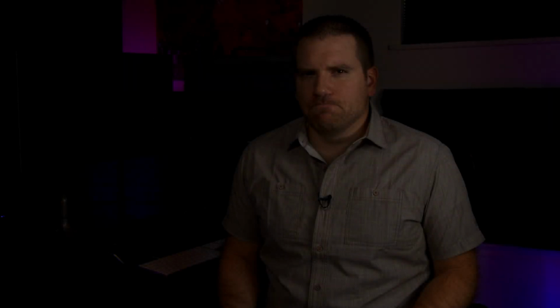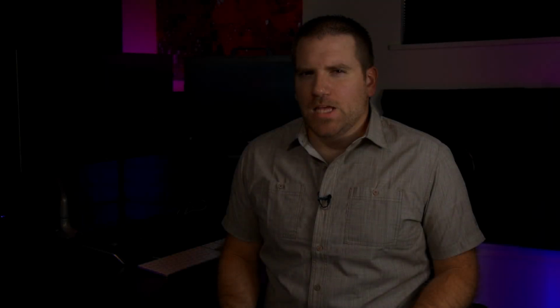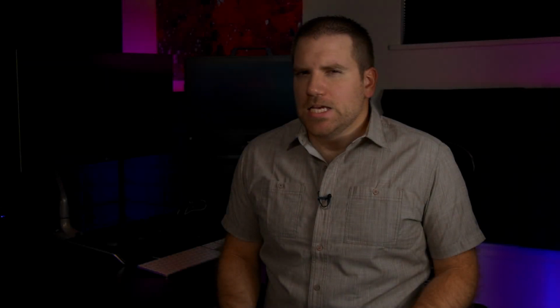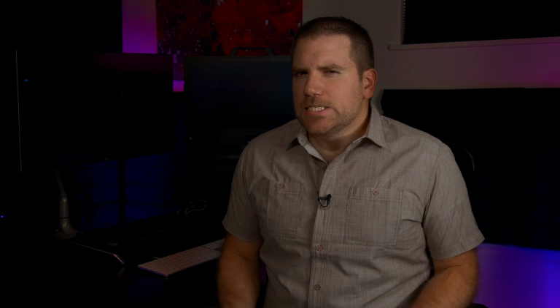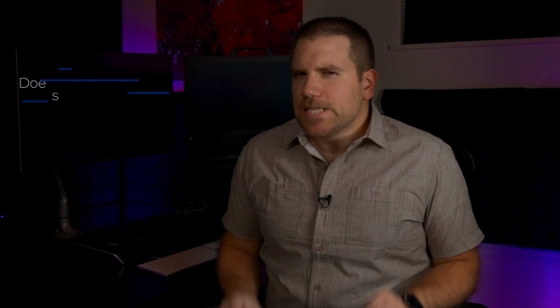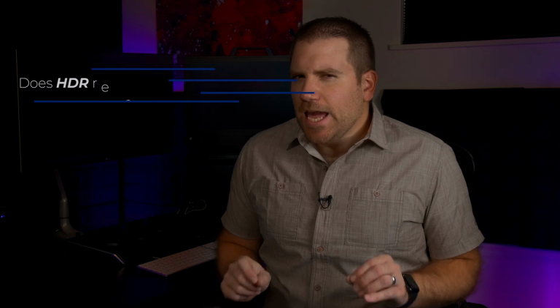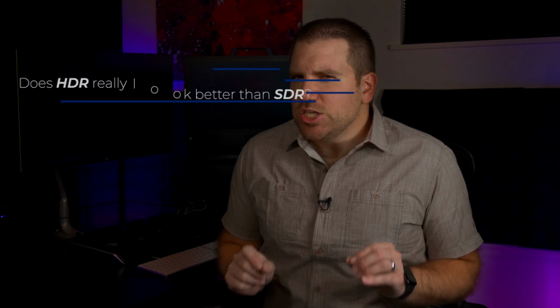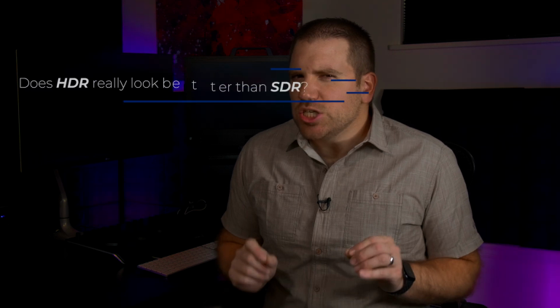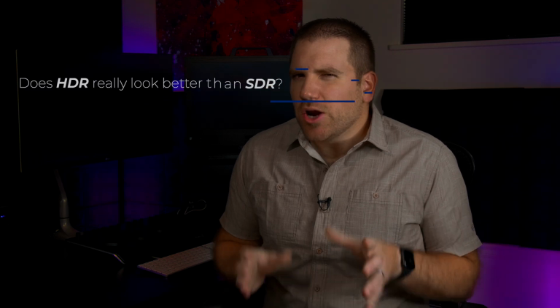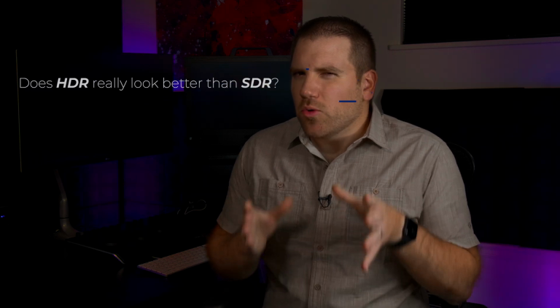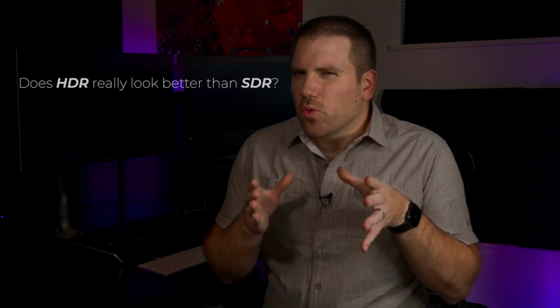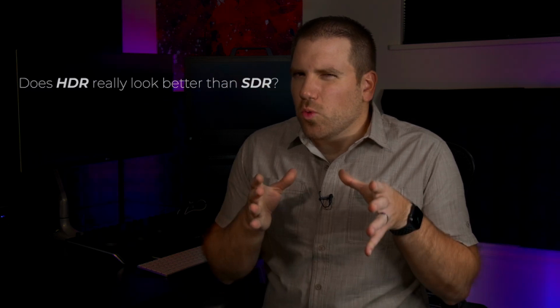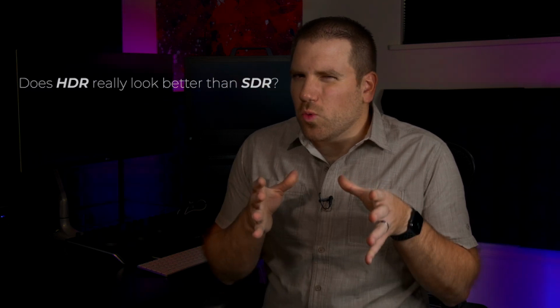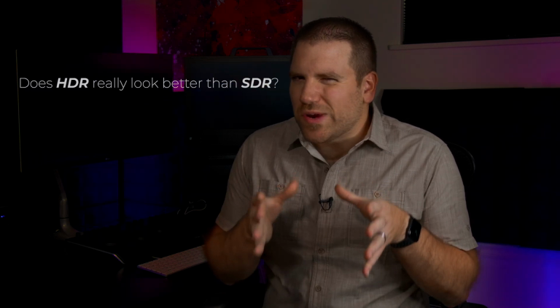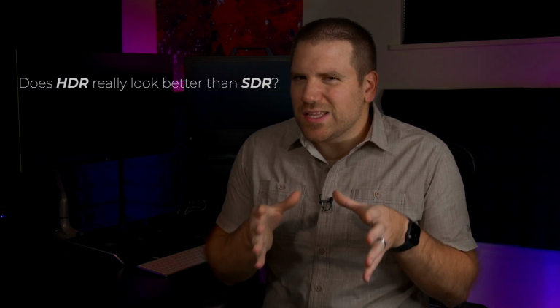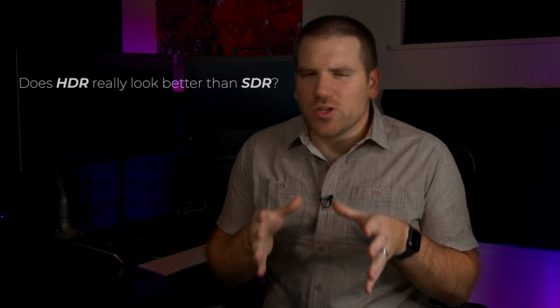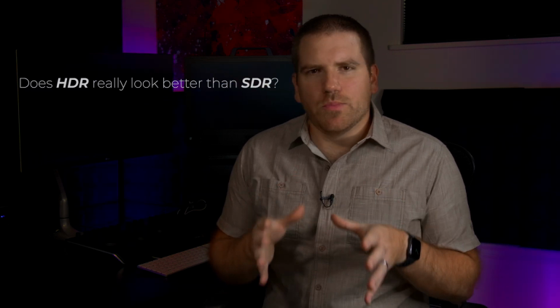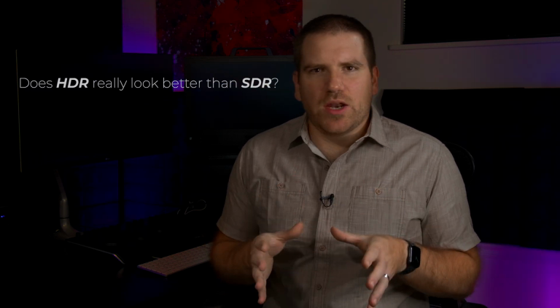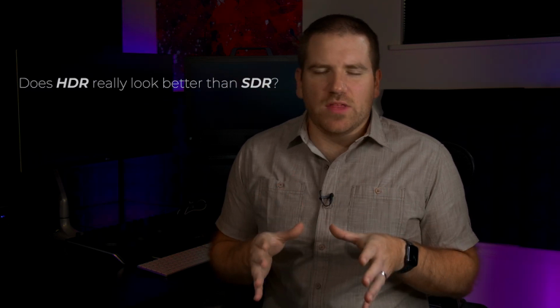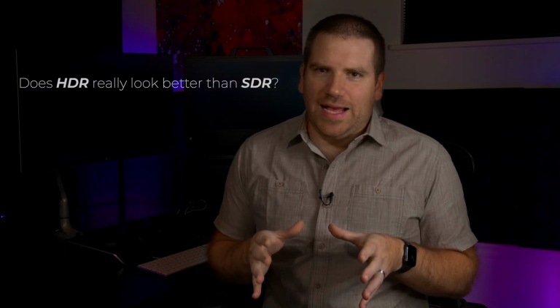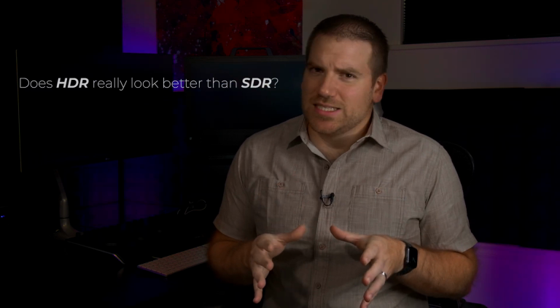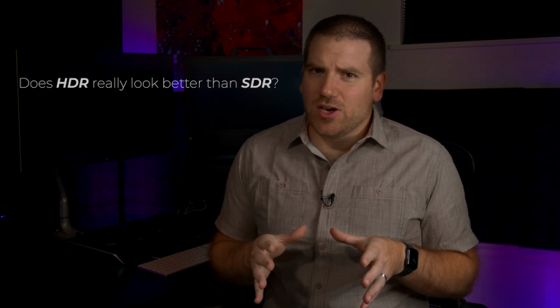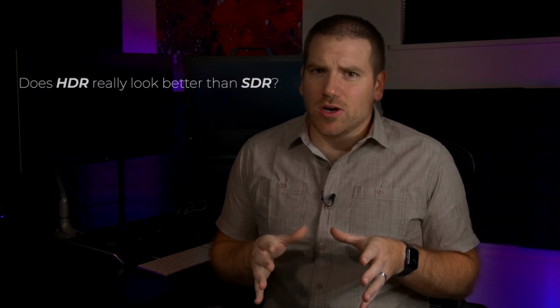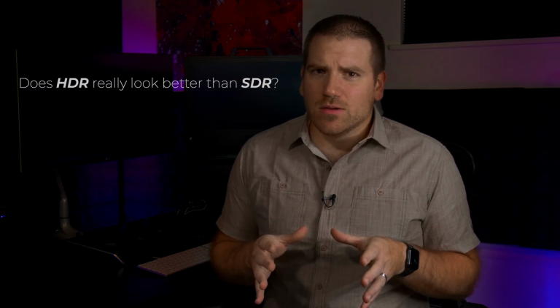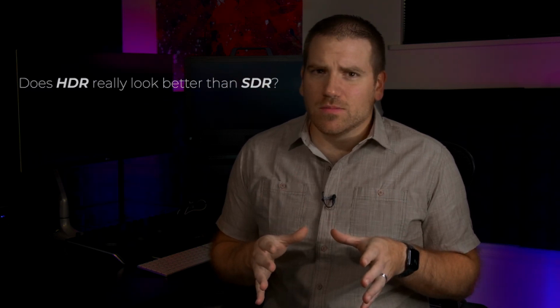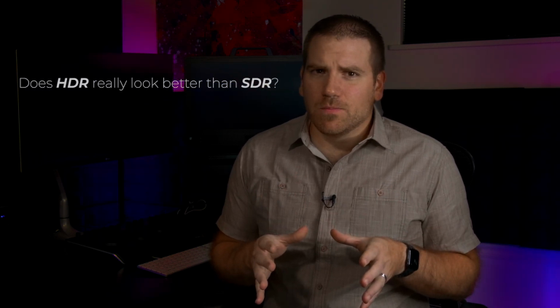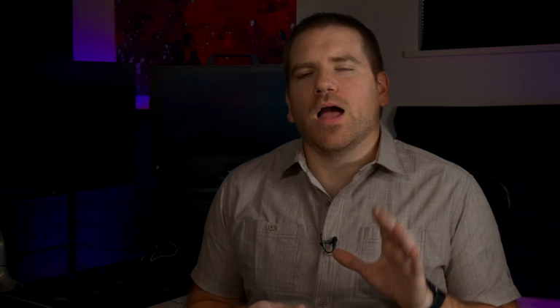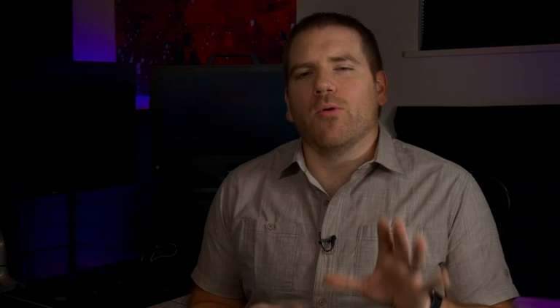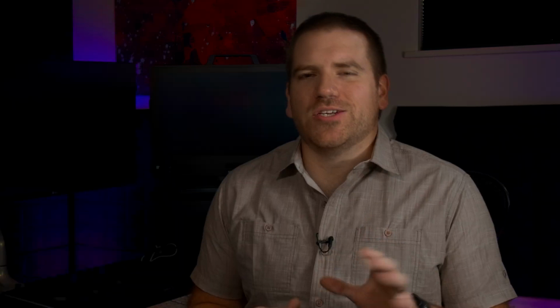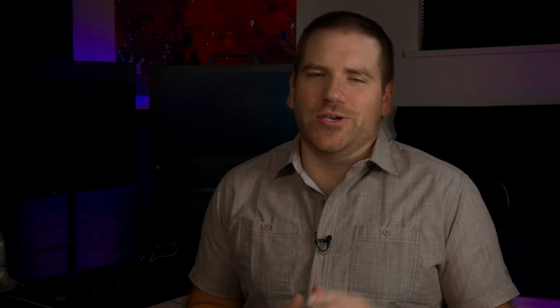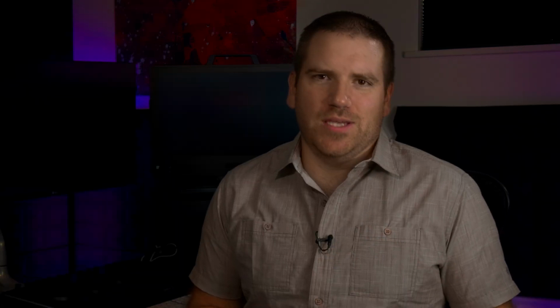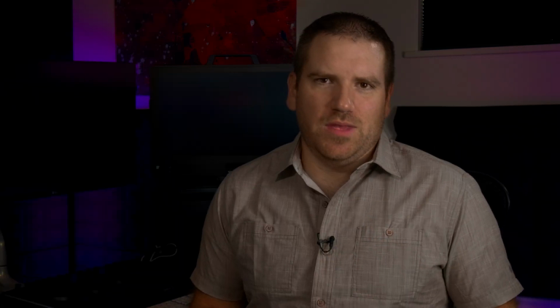Does HDR really look better than SDR? I want to show you something.